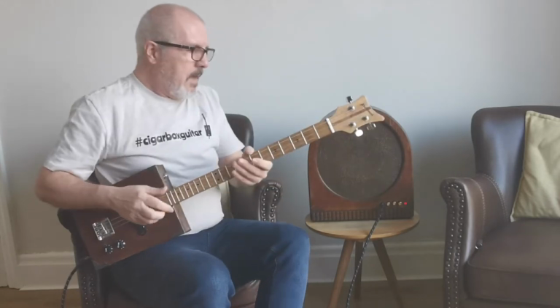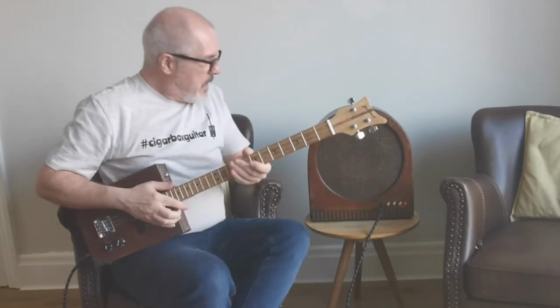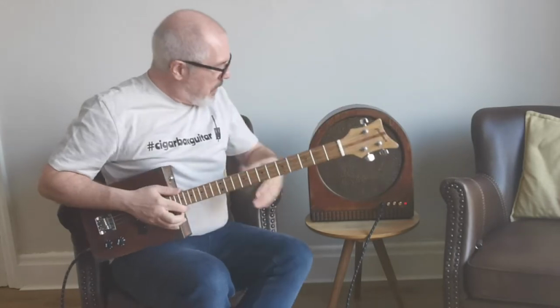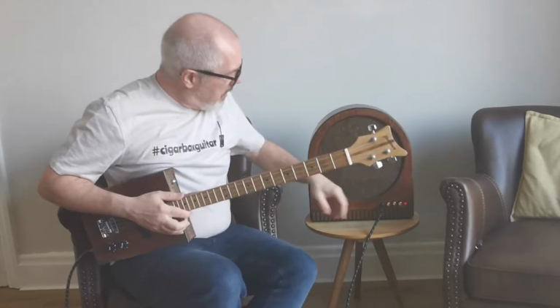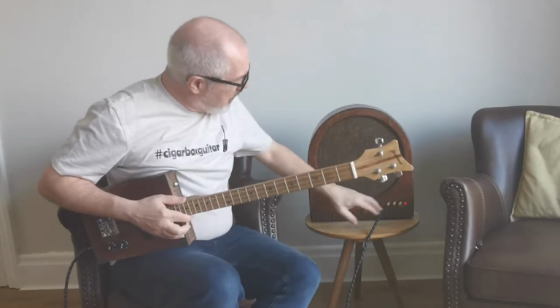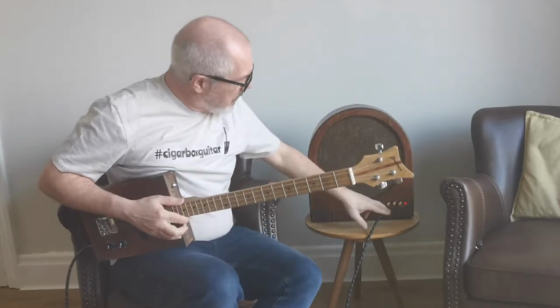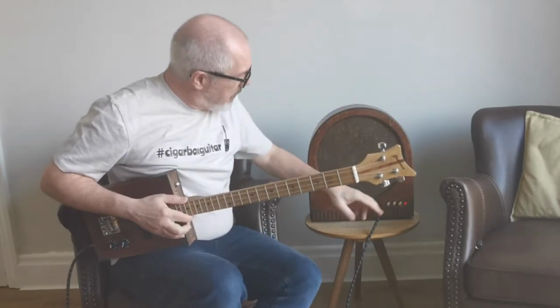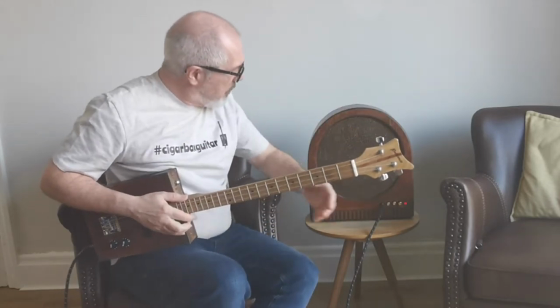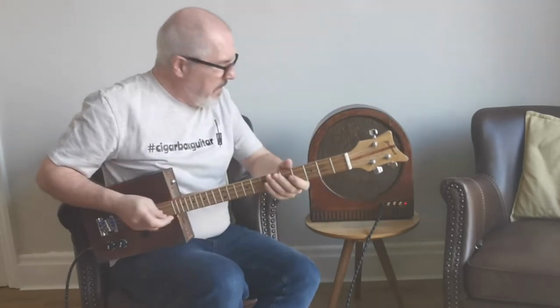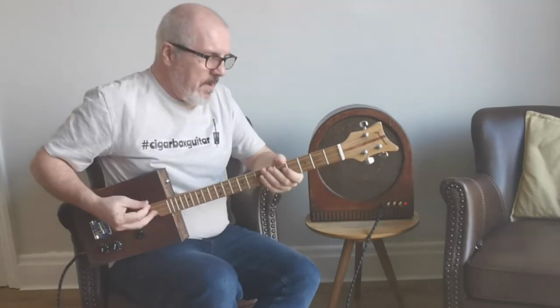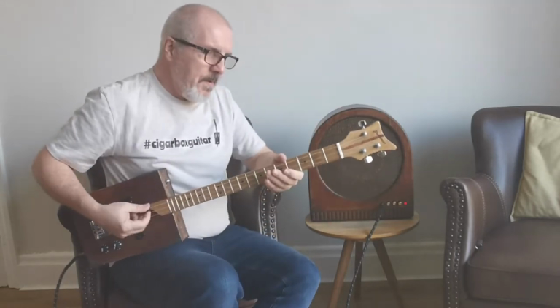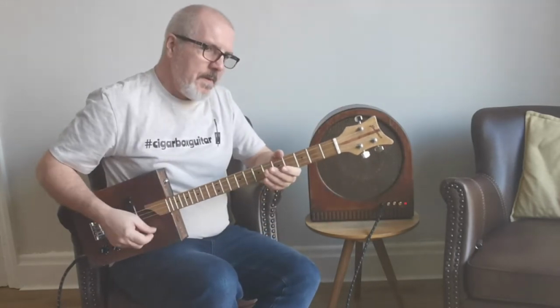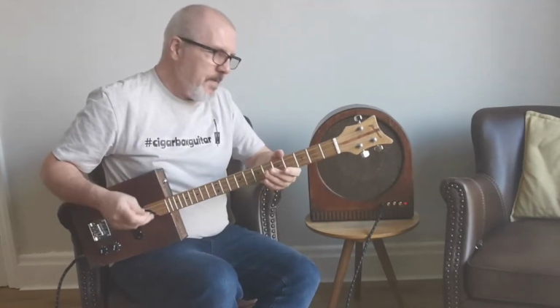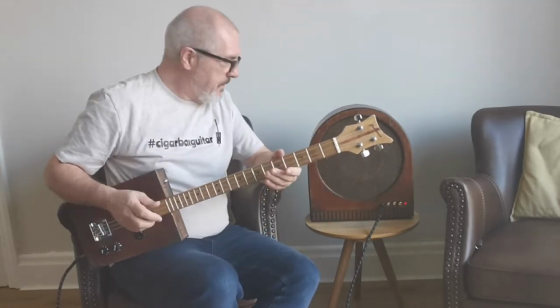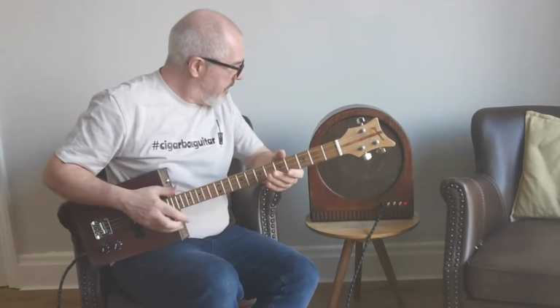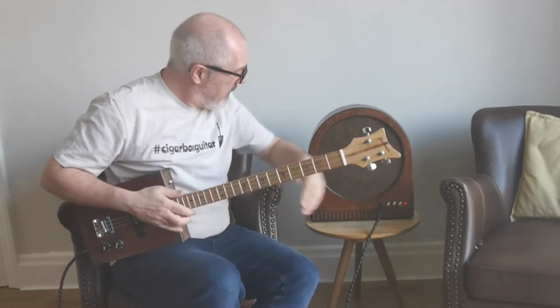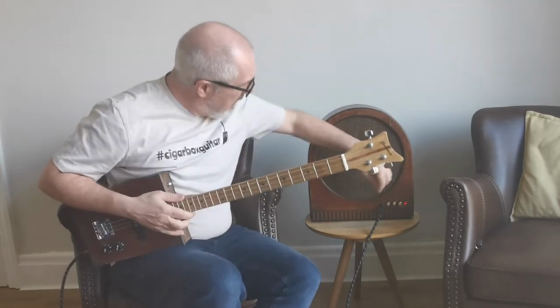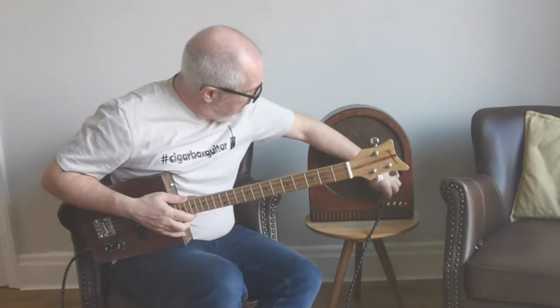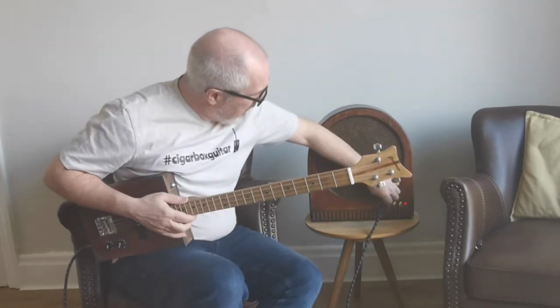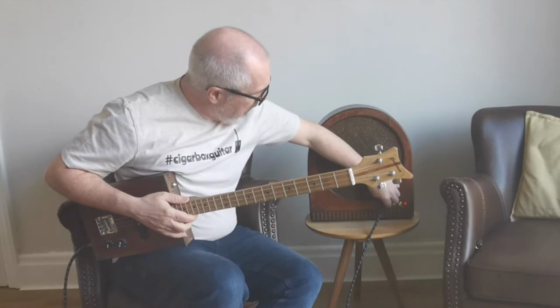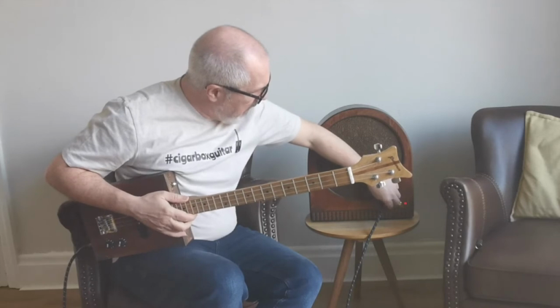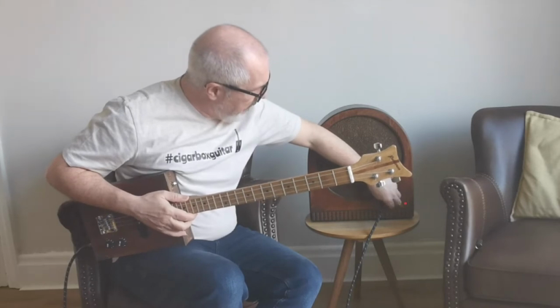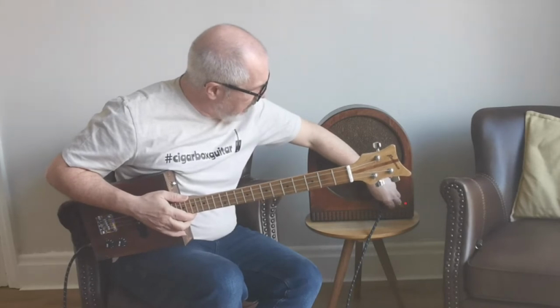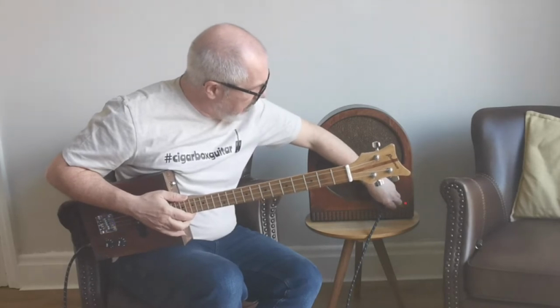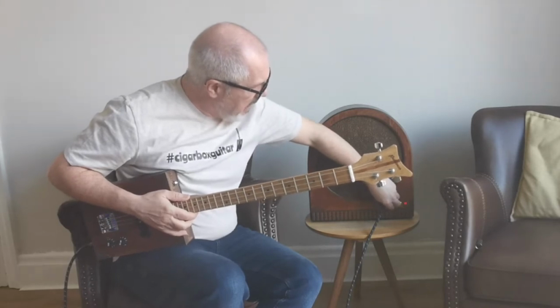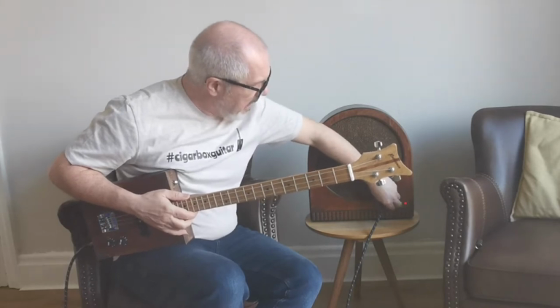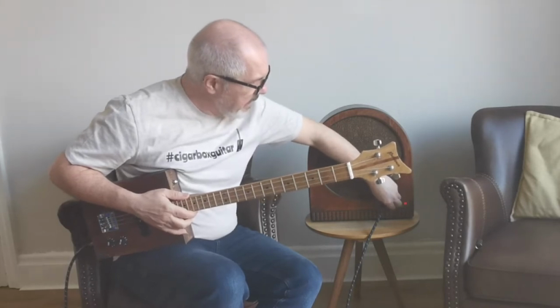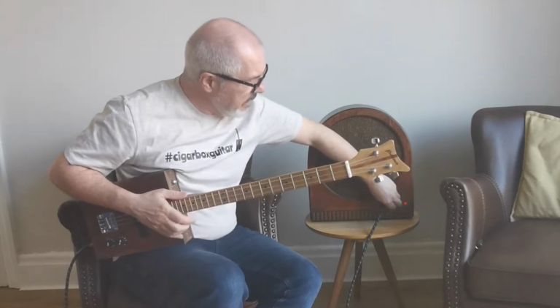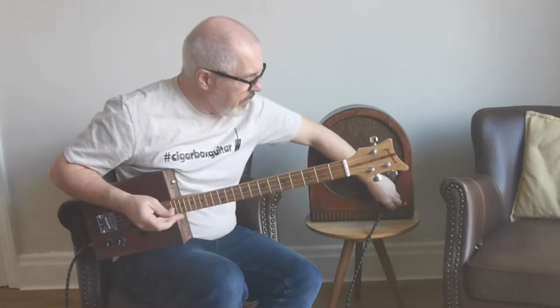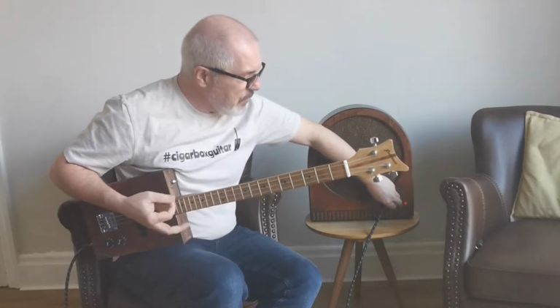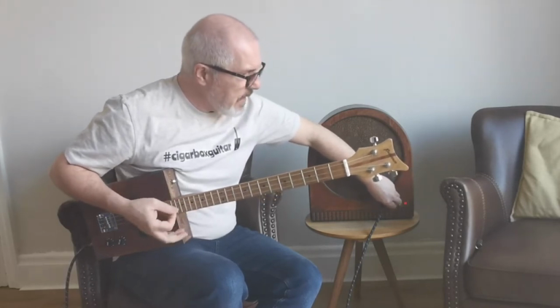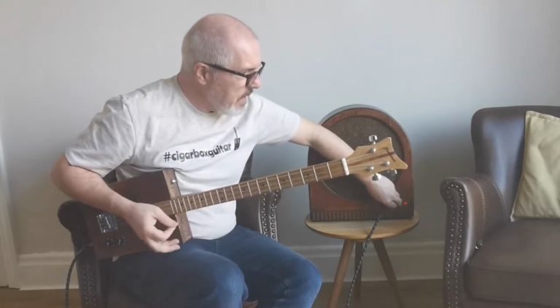So as you can see, it switches on. There's our volume — I can reduce the volume.